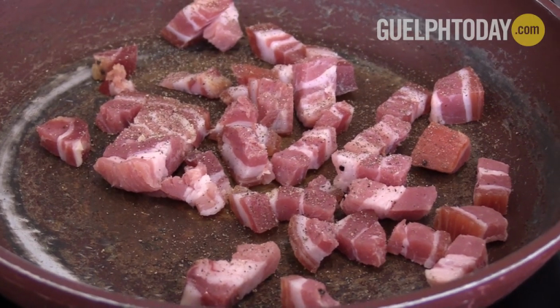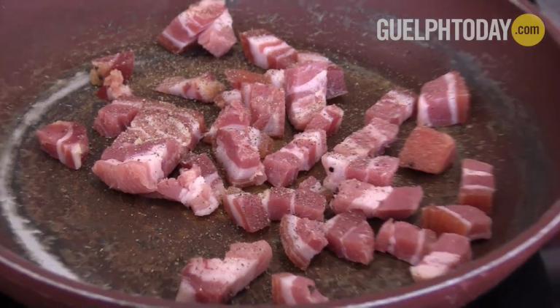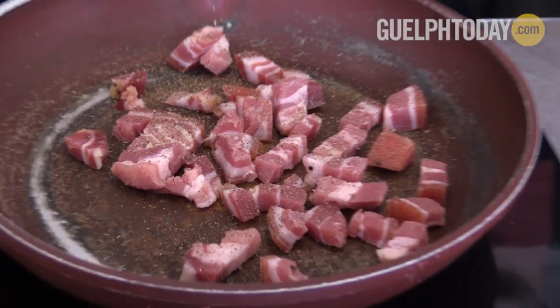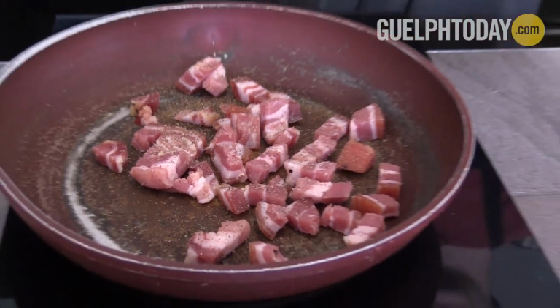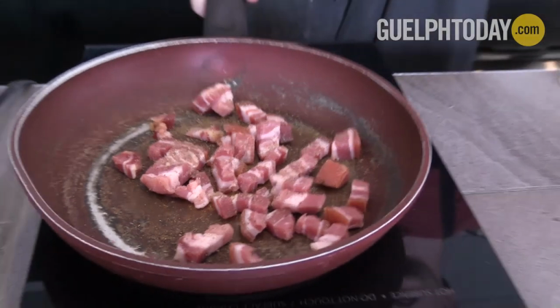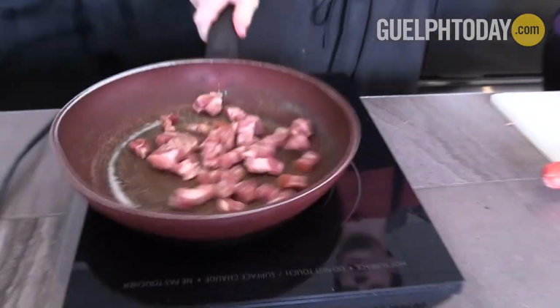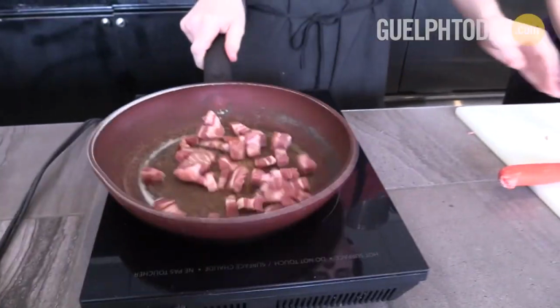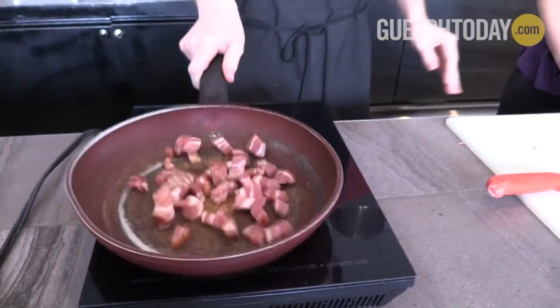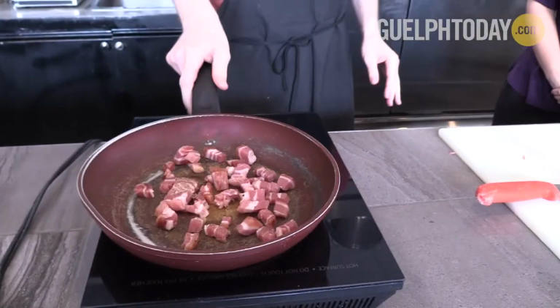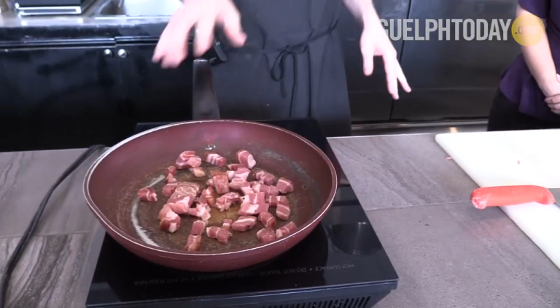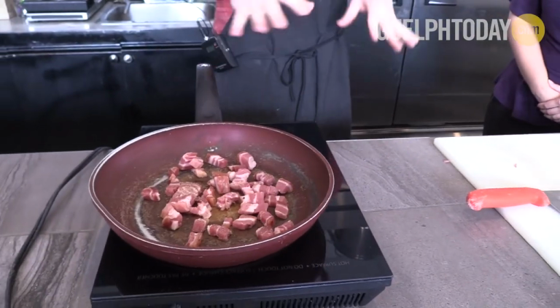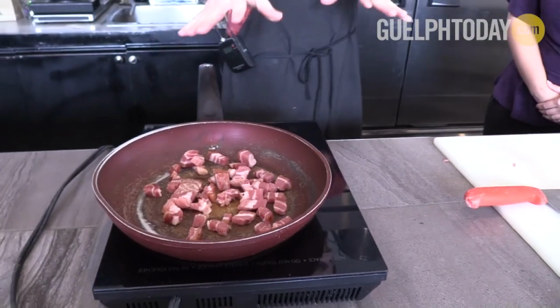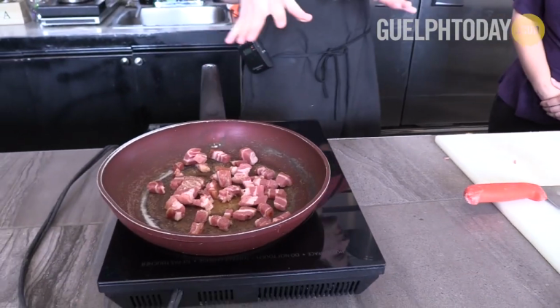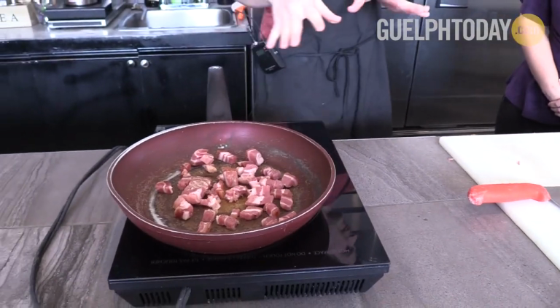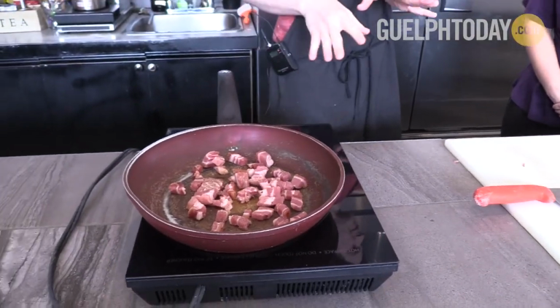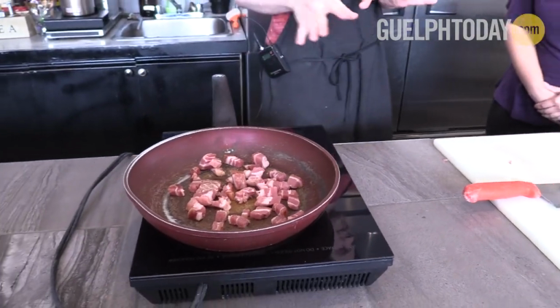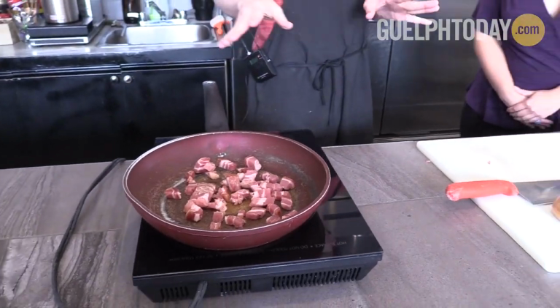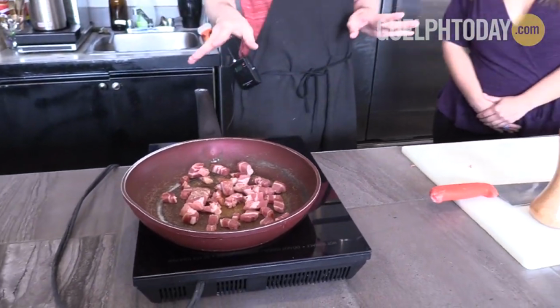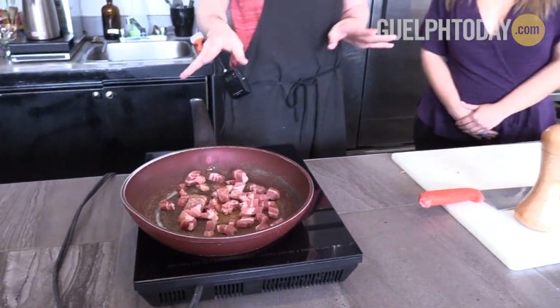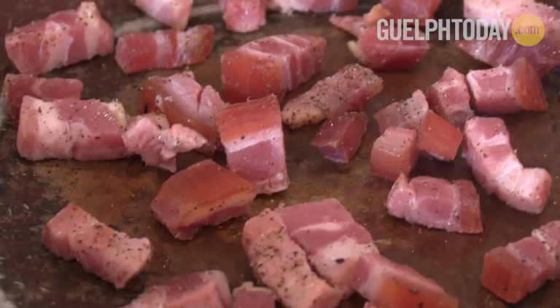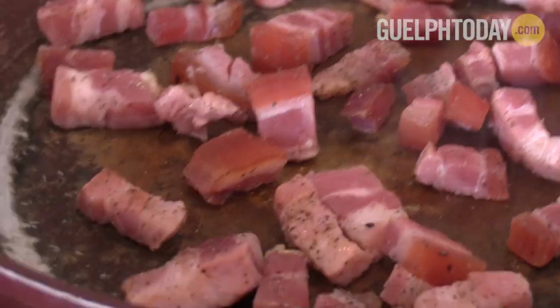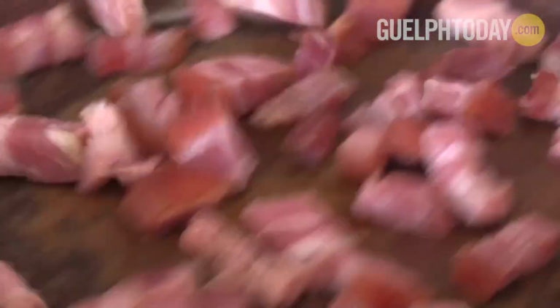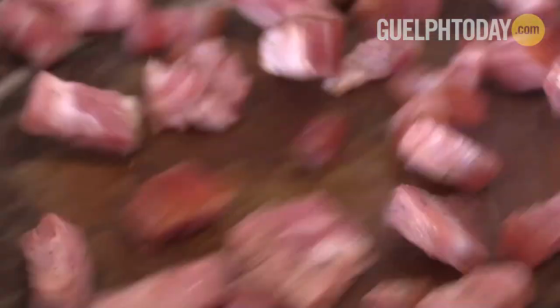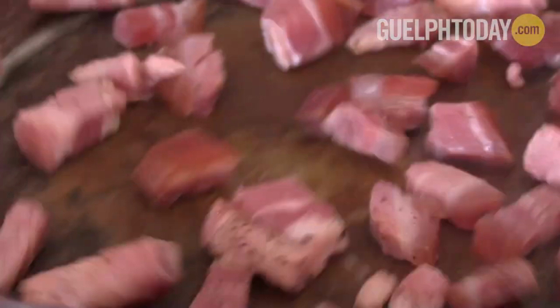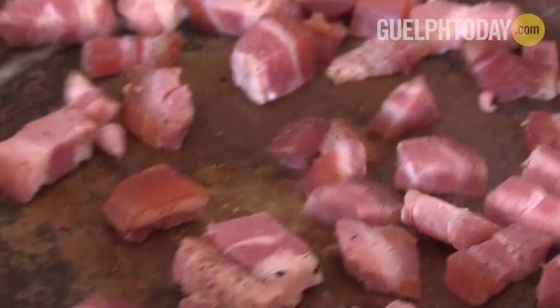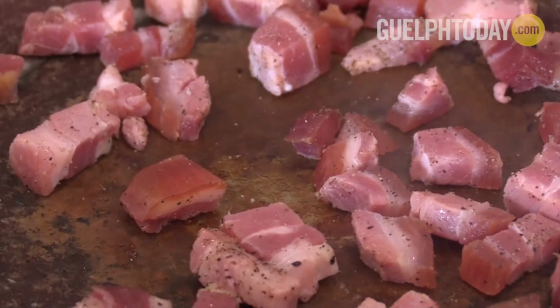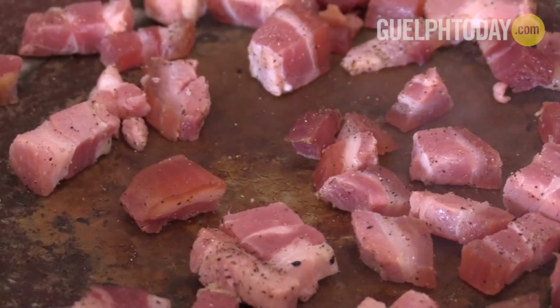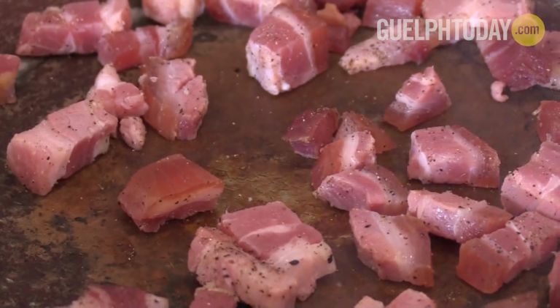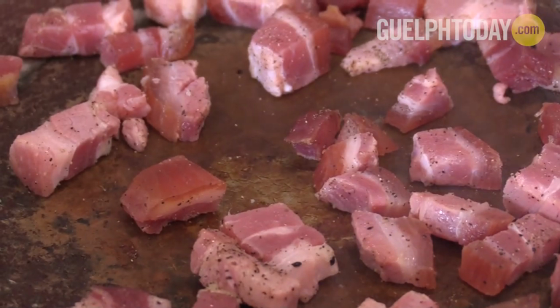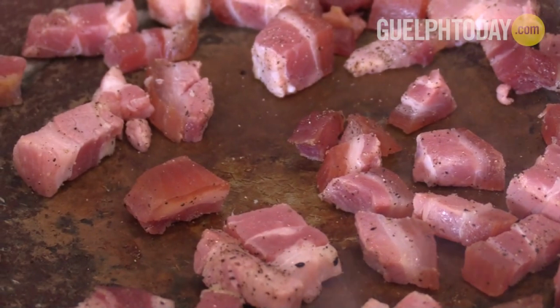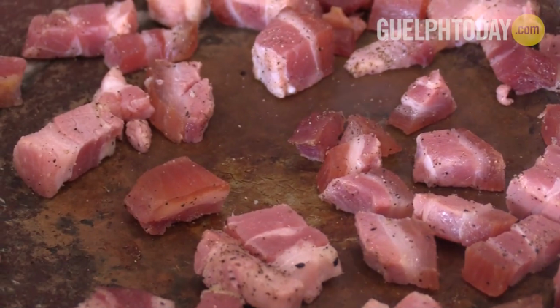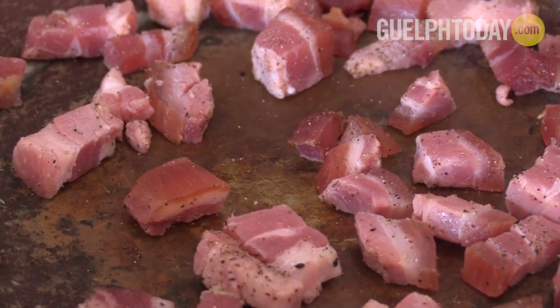You're gonna want to let this kind of render down so that the fat gets out of it and it'll start to get a bit crispy.